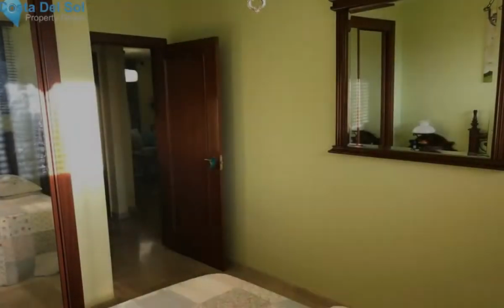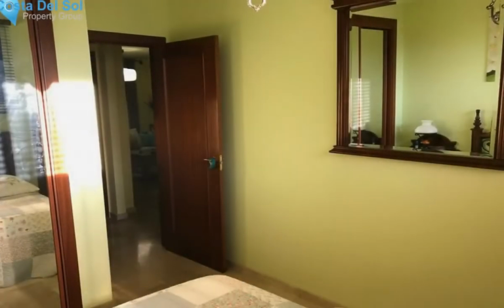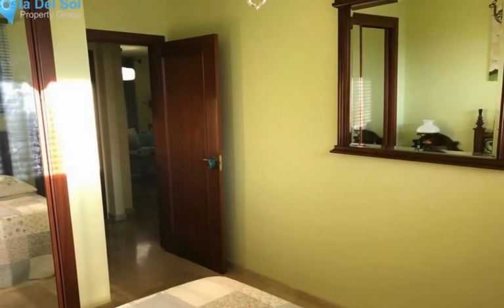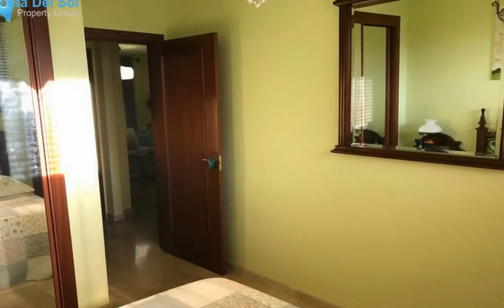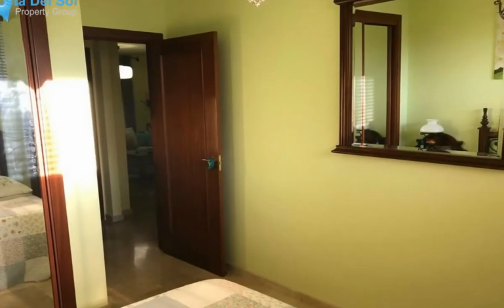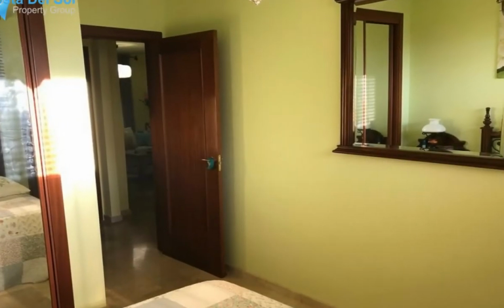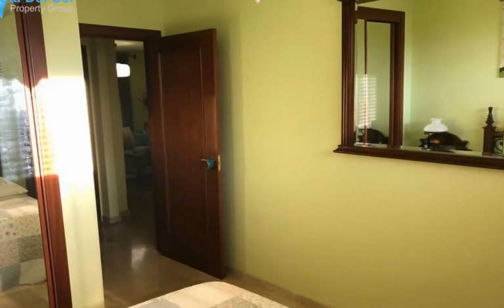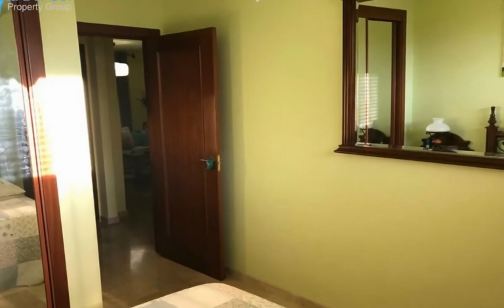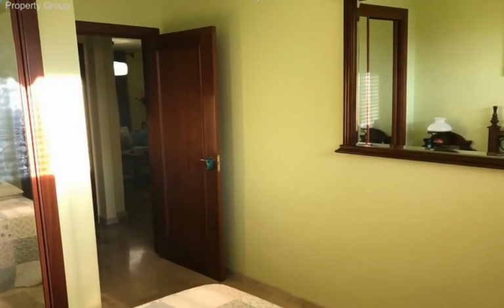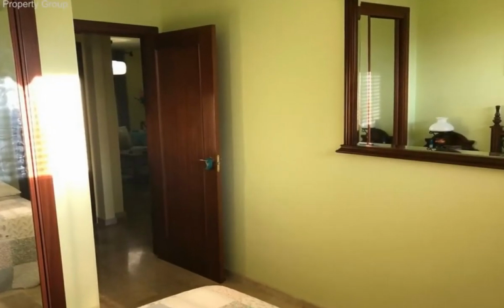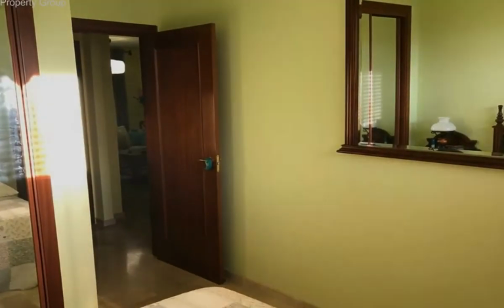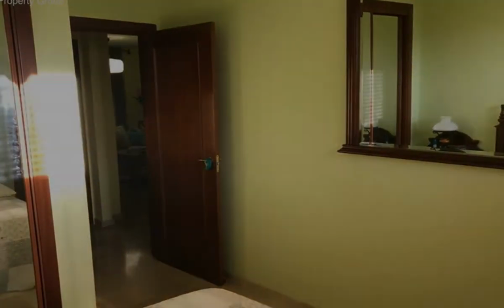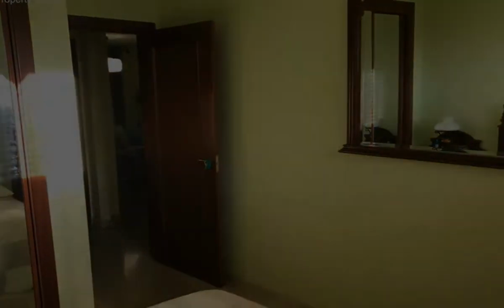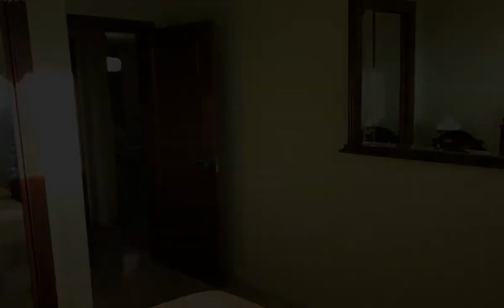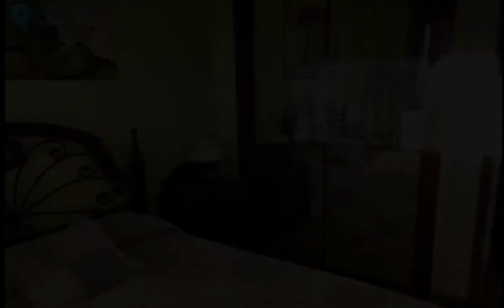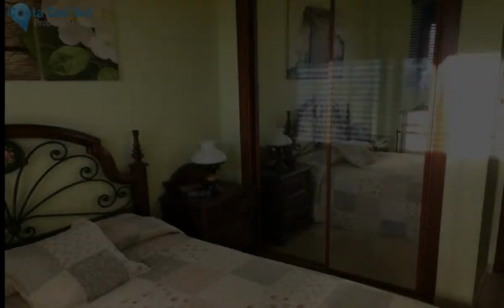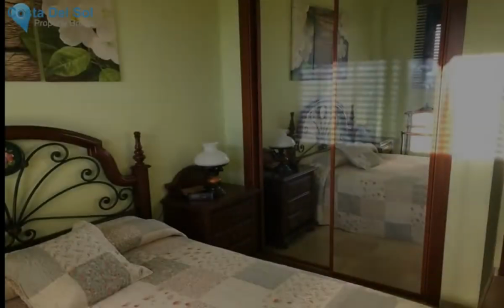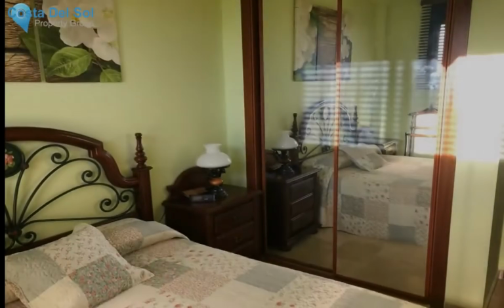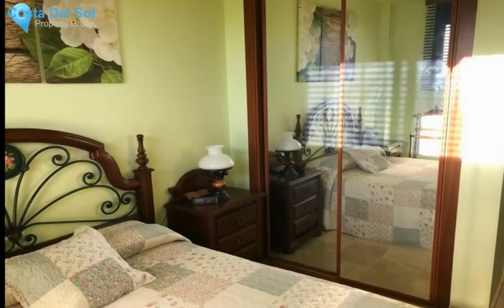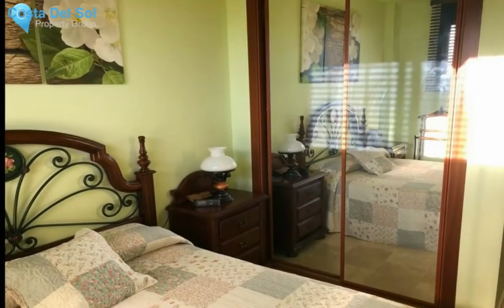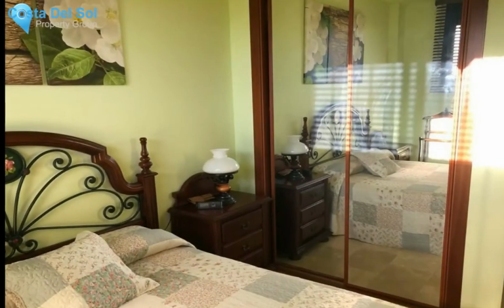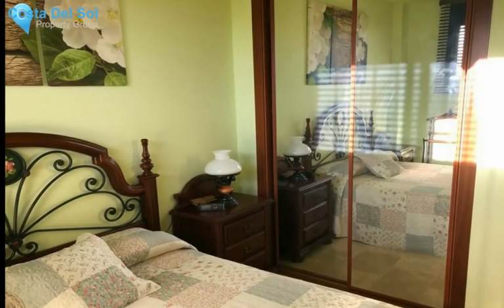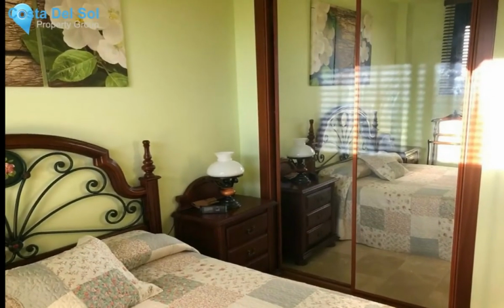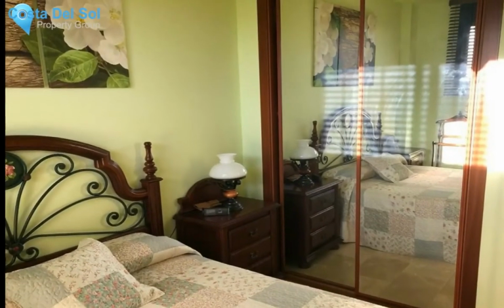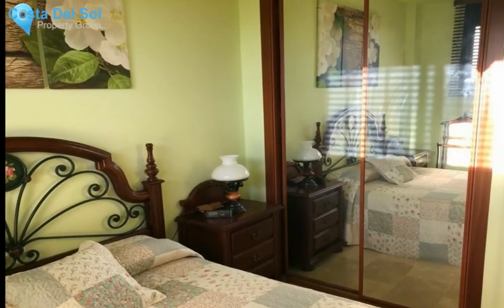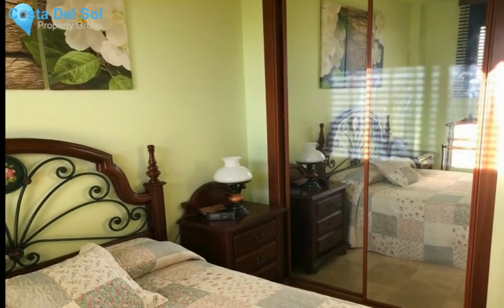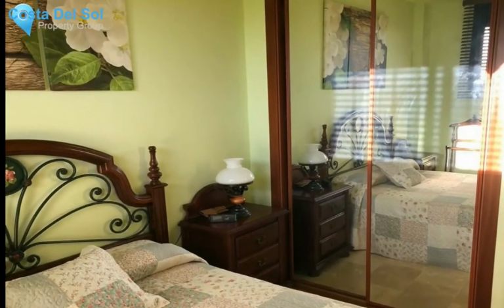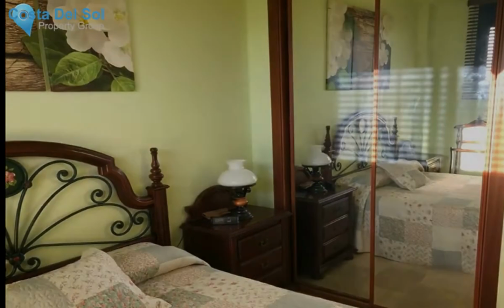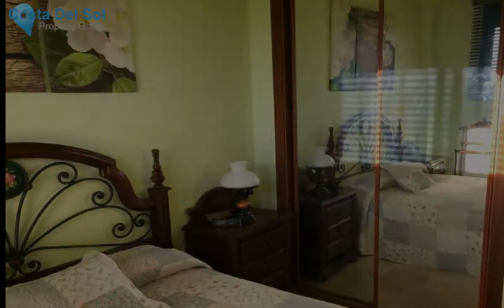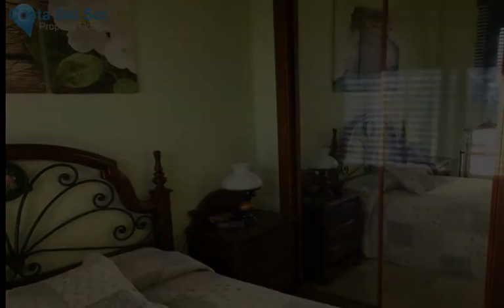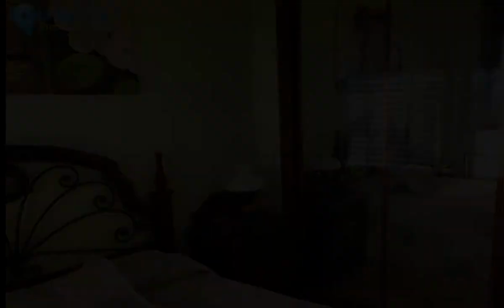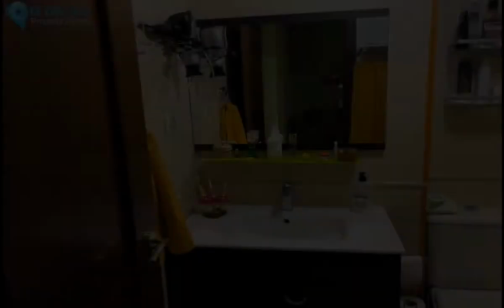Orientation: east, west. Condition: excellent. Pool: communal.